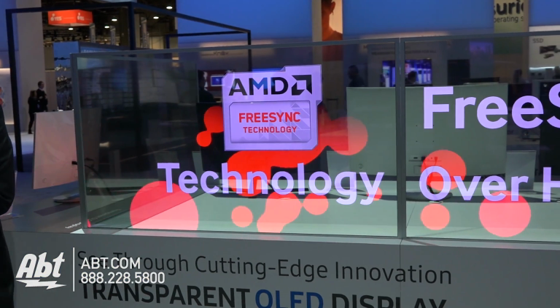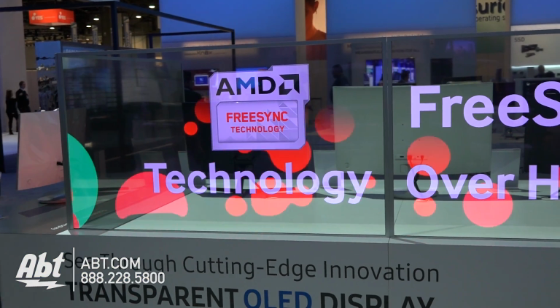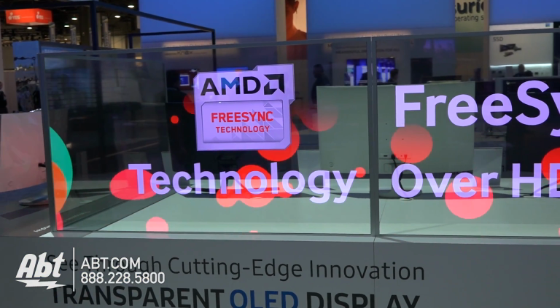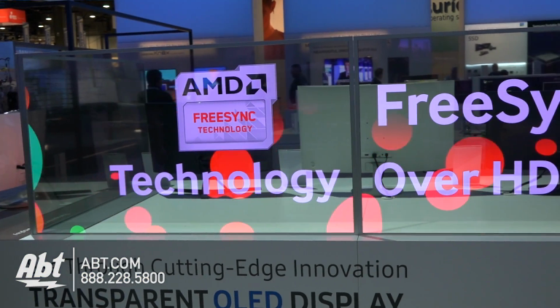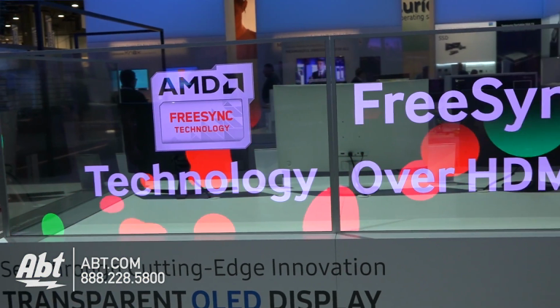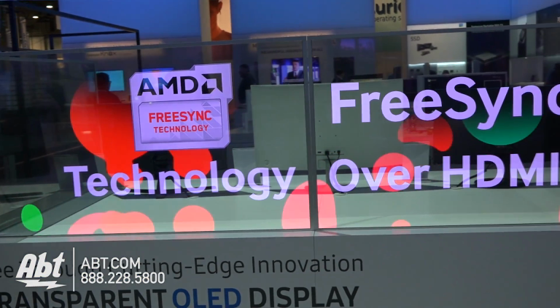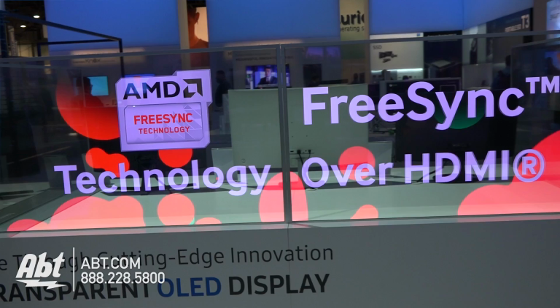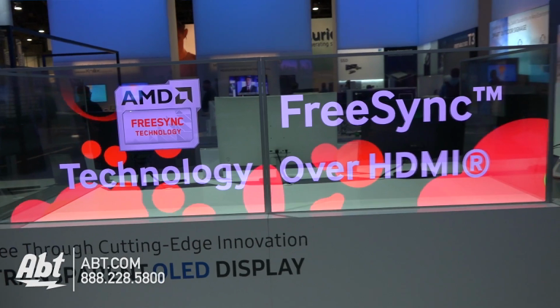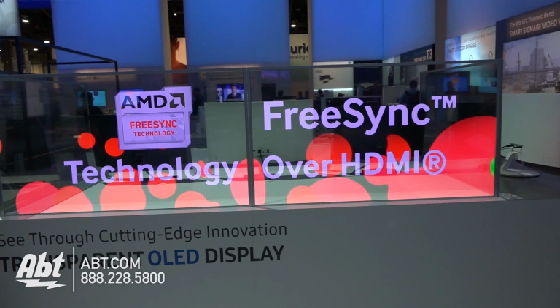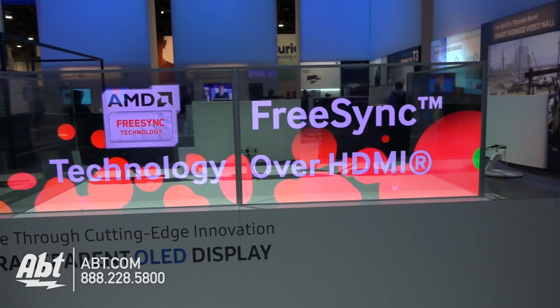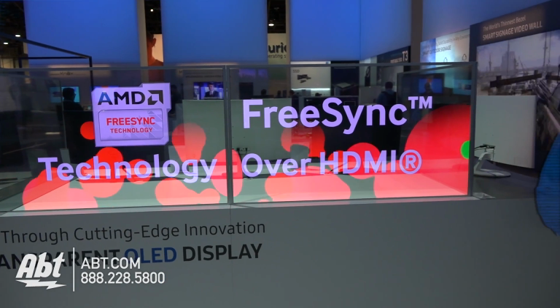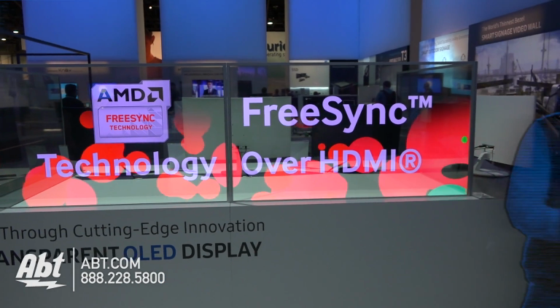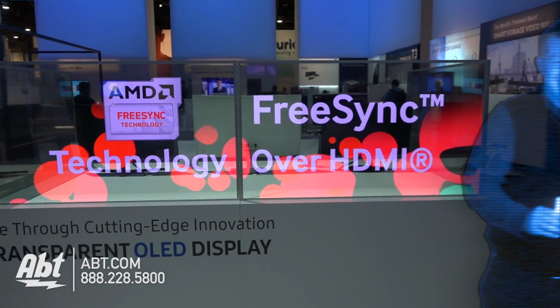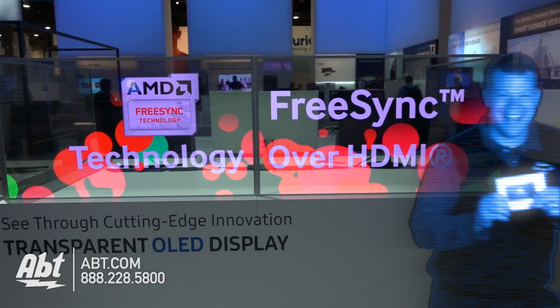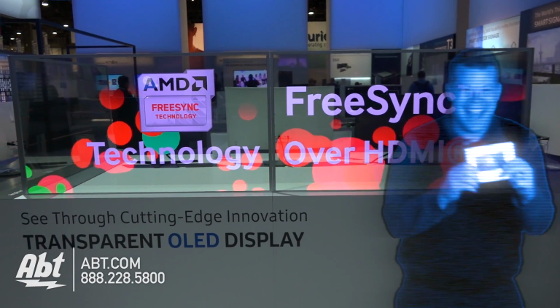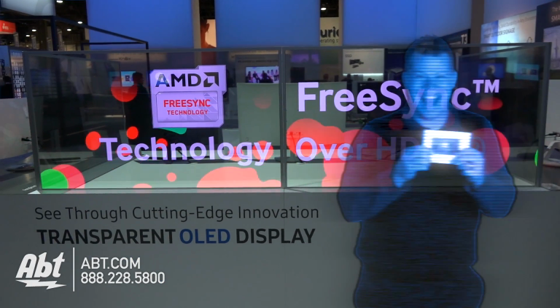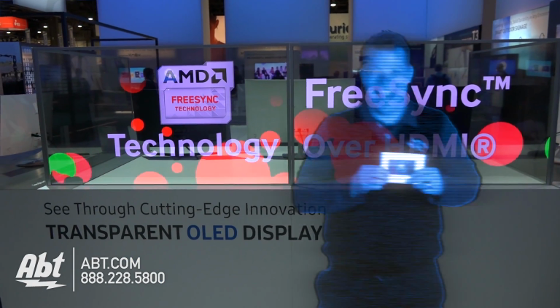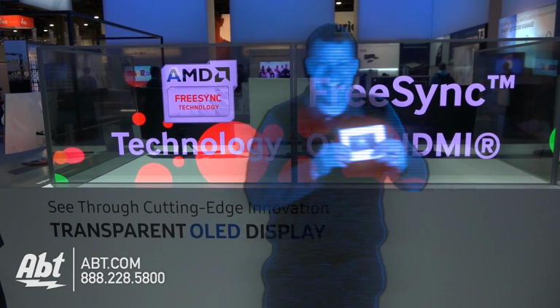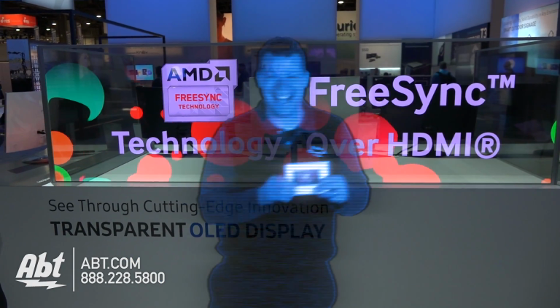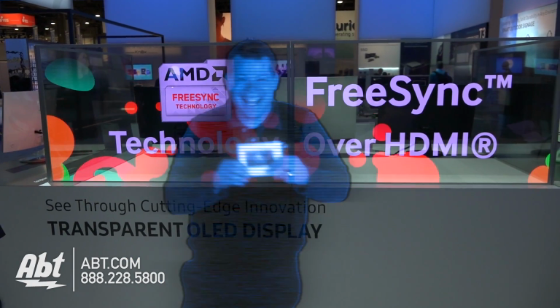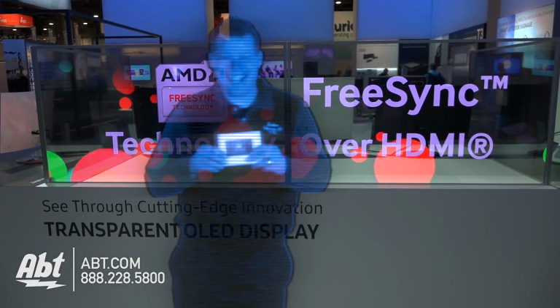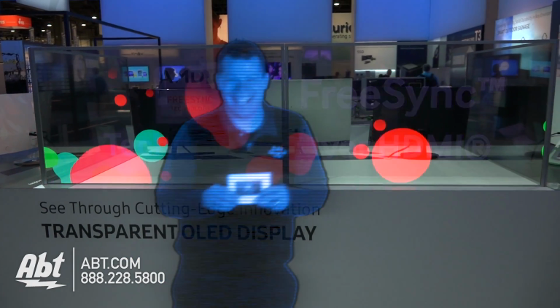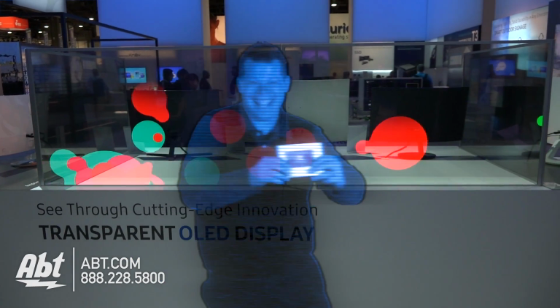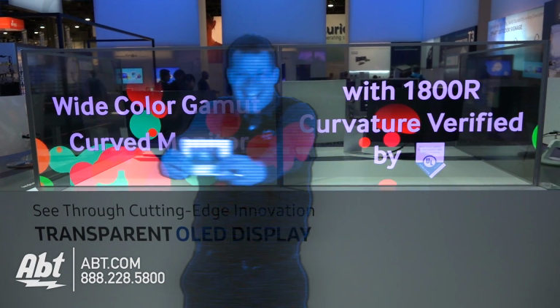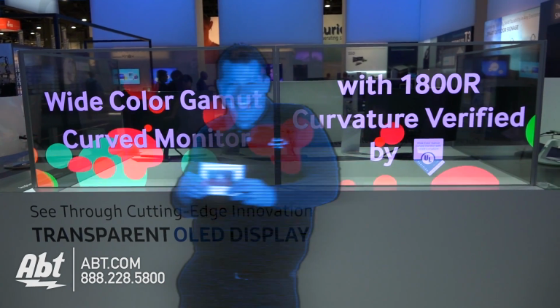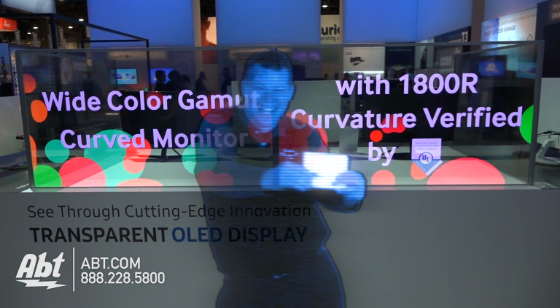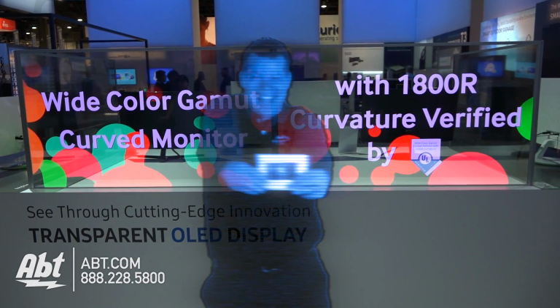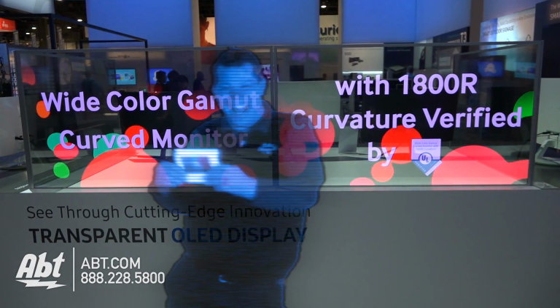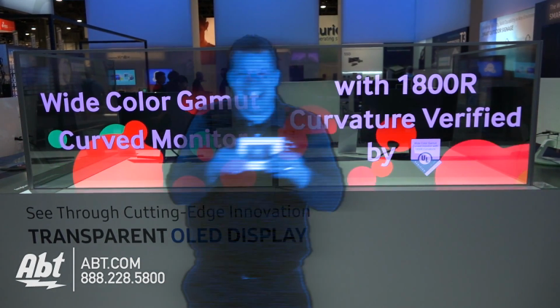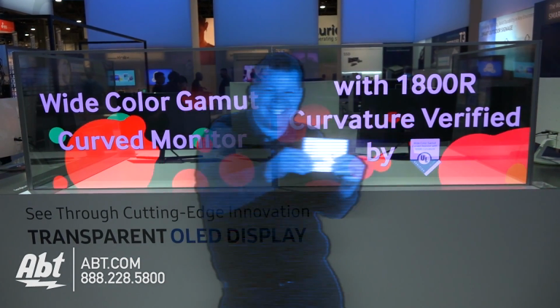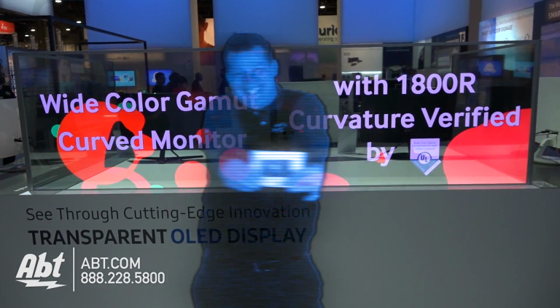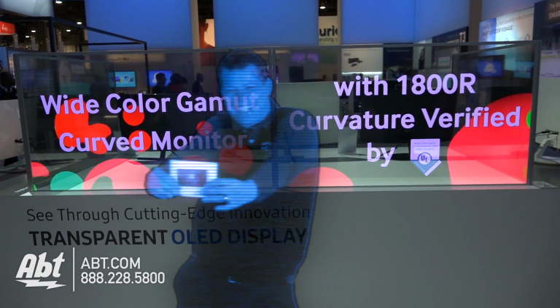Some of them can actually be made as a touch screen, so that whatever you're looking at through the window, you can get added information right up front.